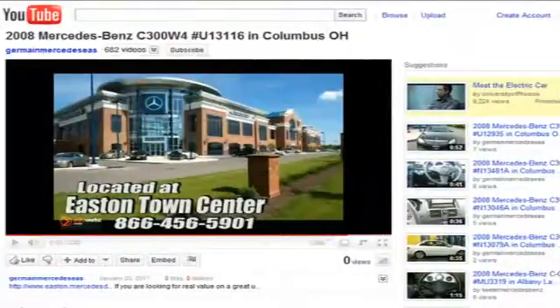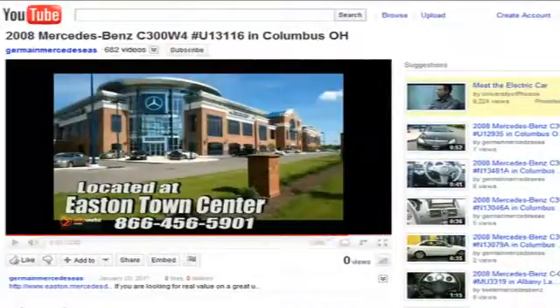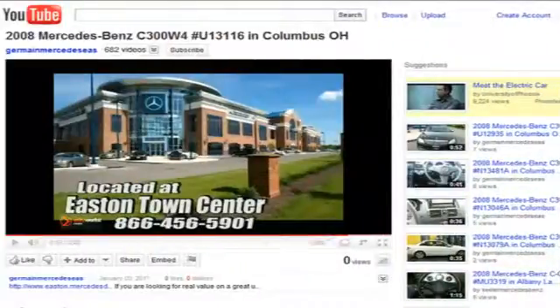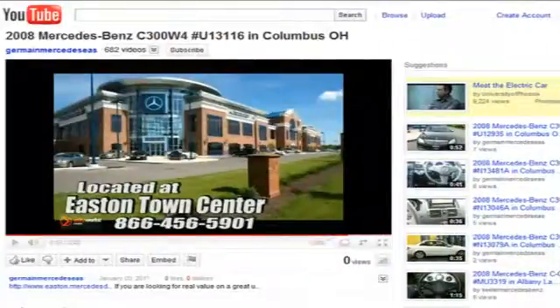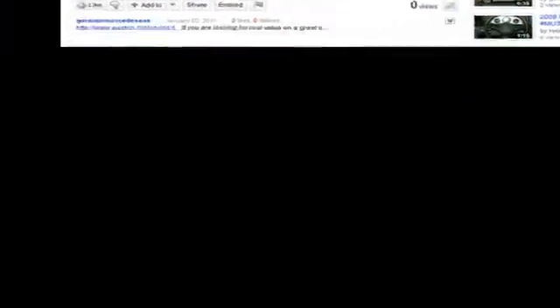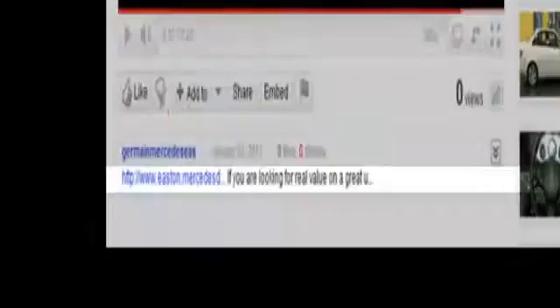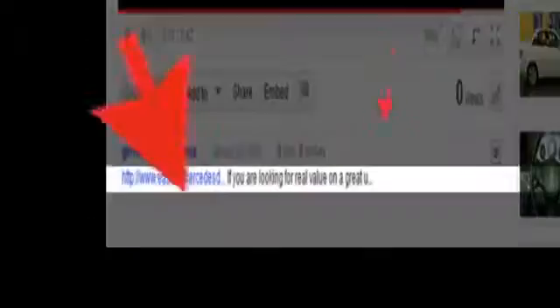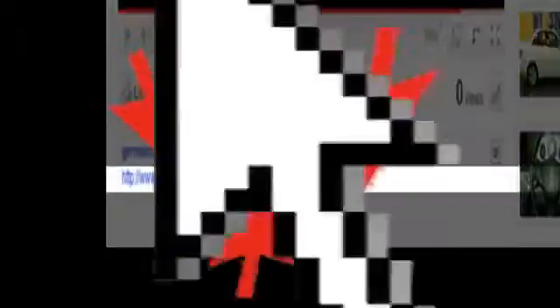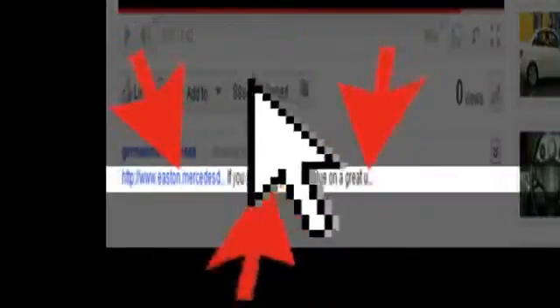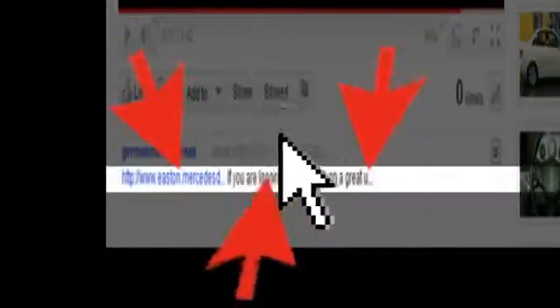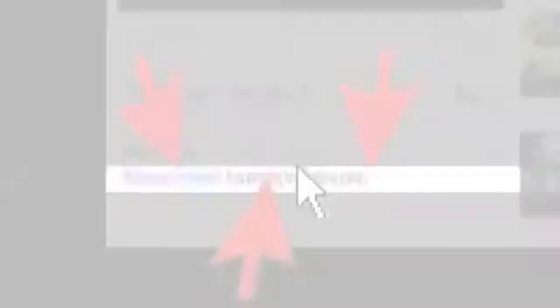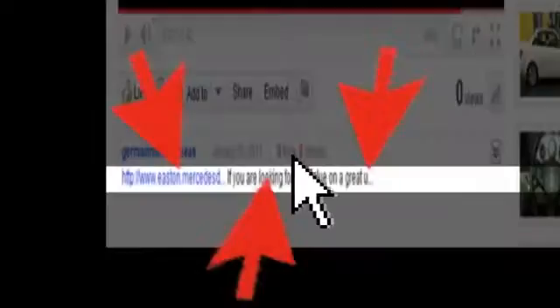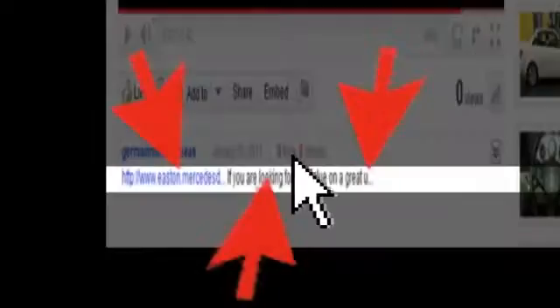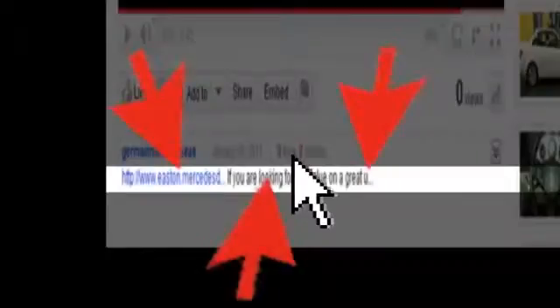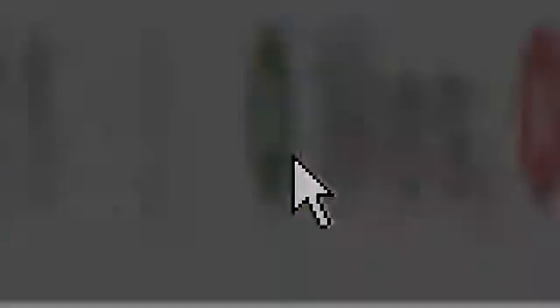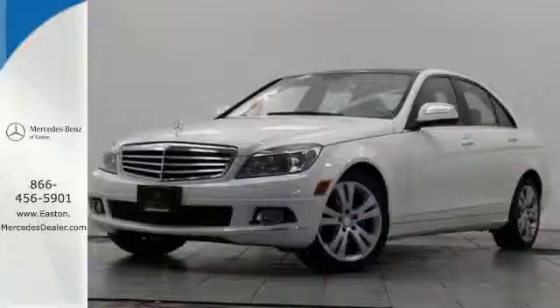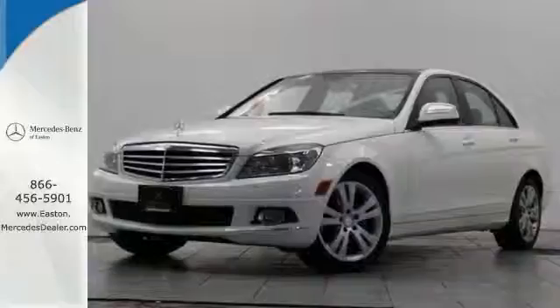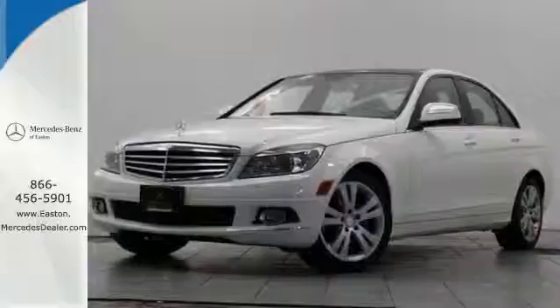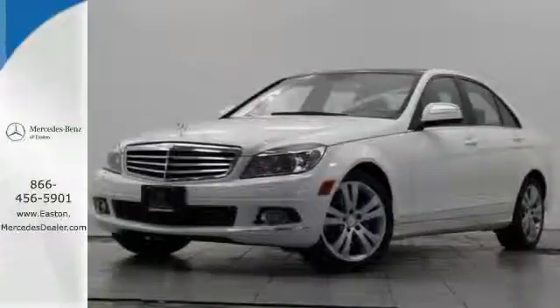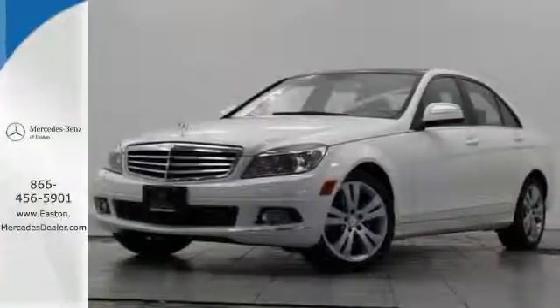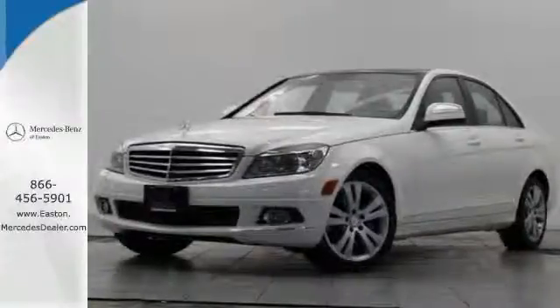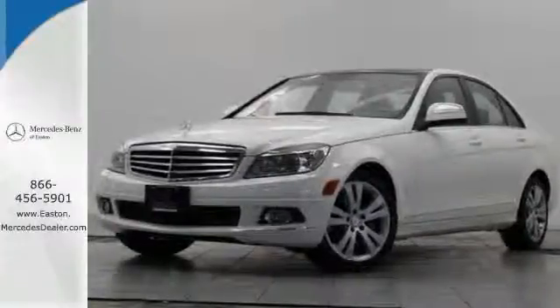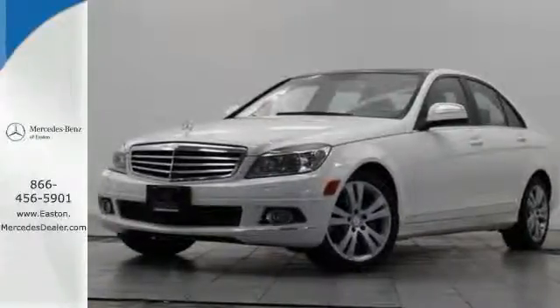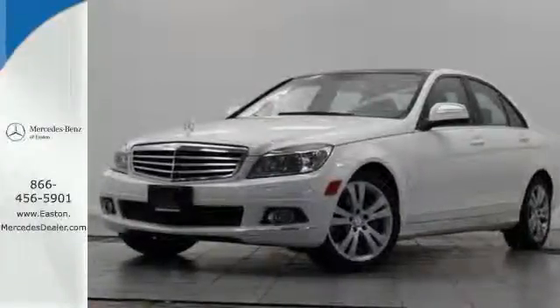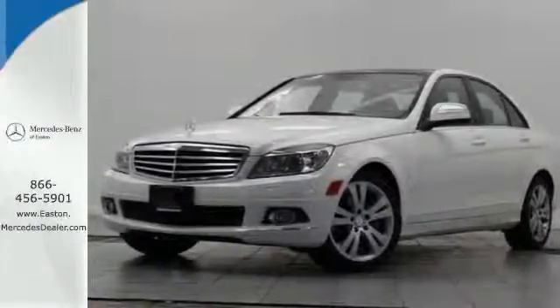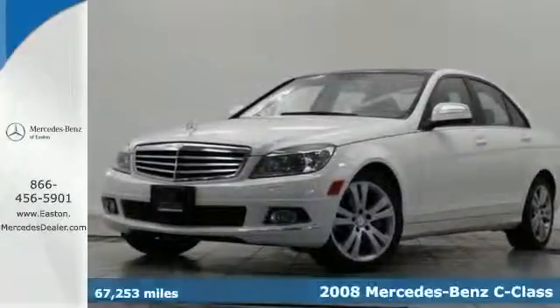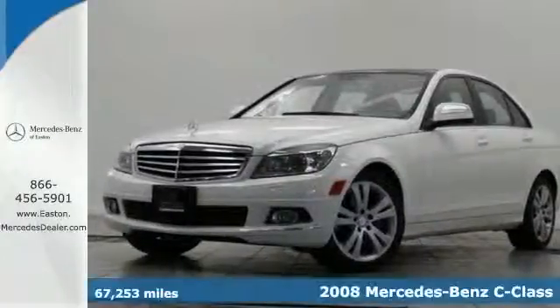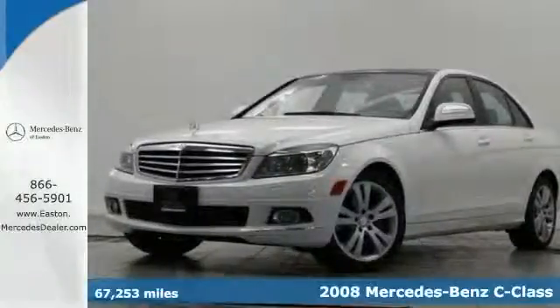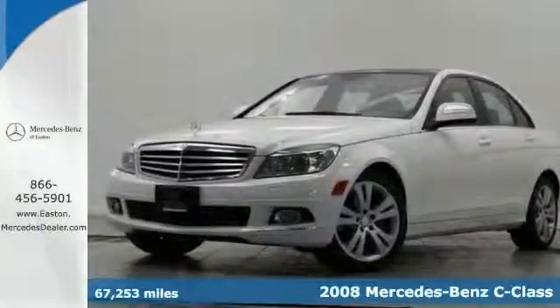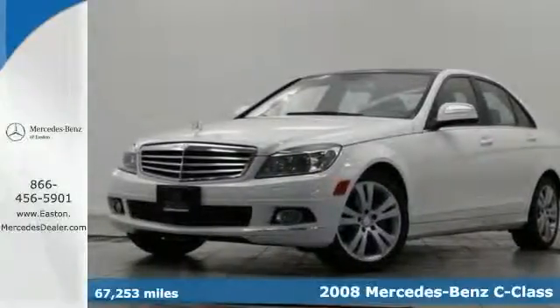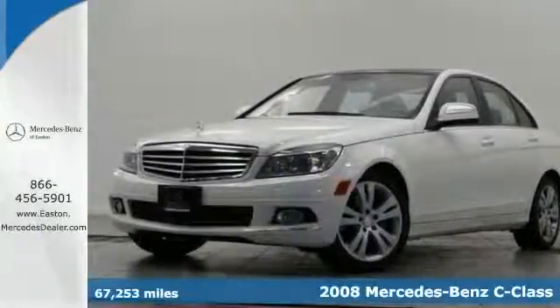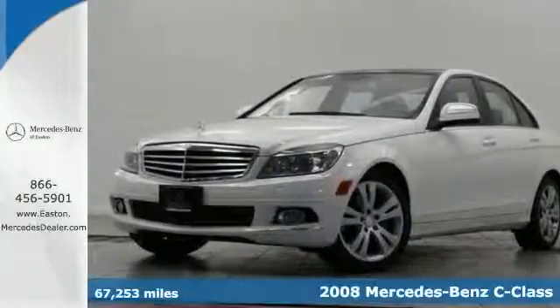Click the link below to schedule a test drive. Here's a 2008 Mercedes-Benz C-Class.